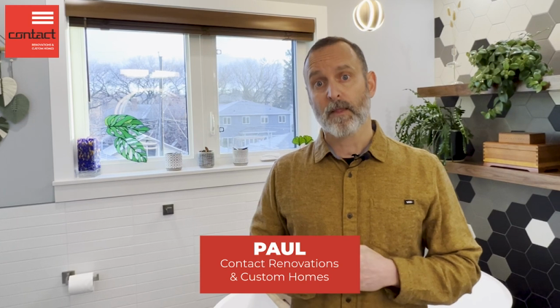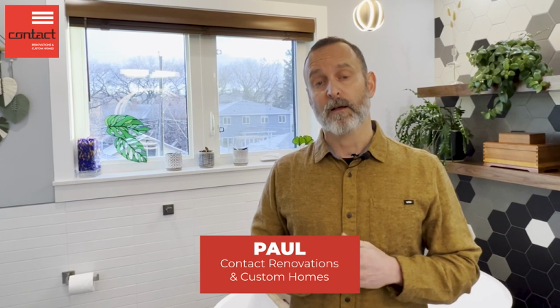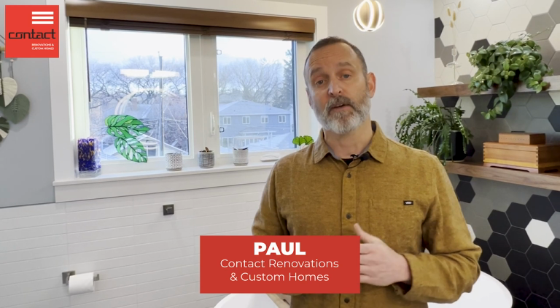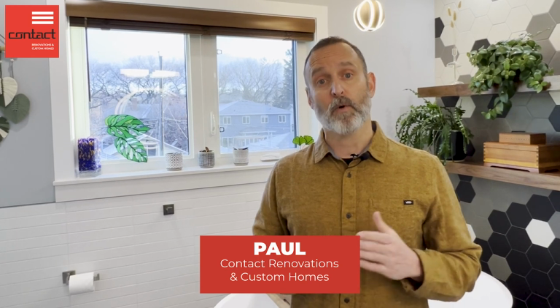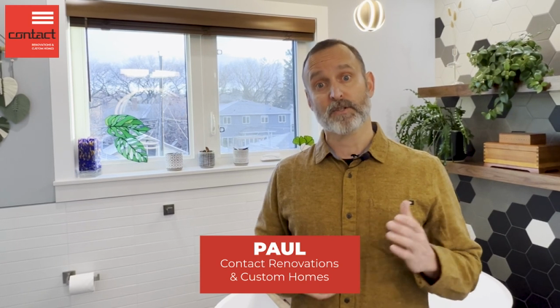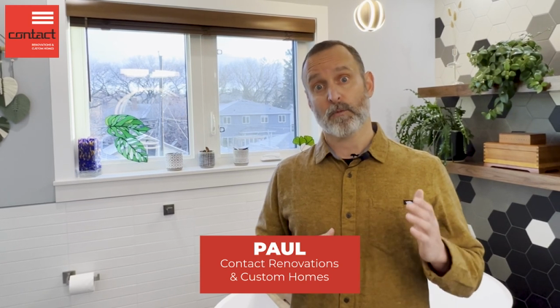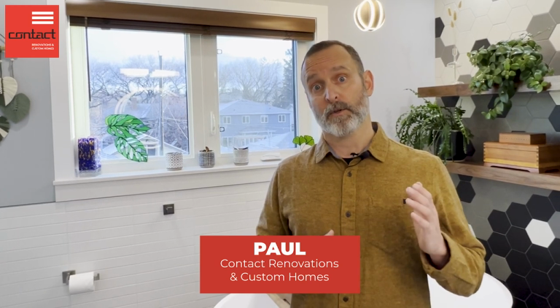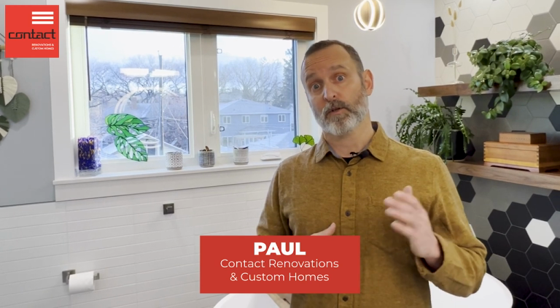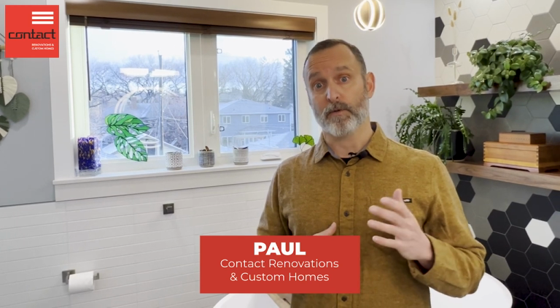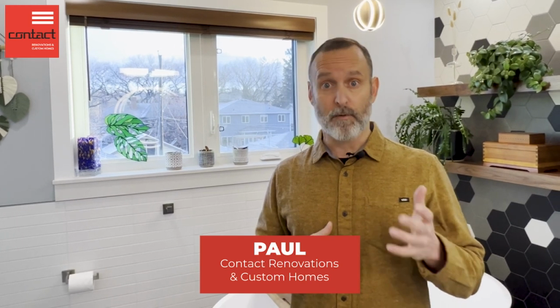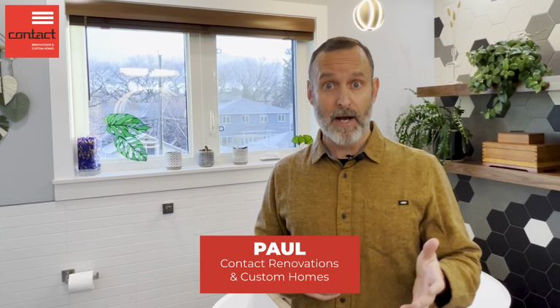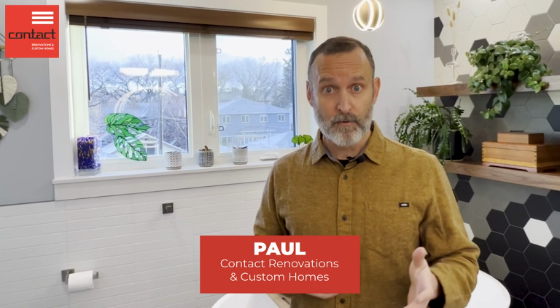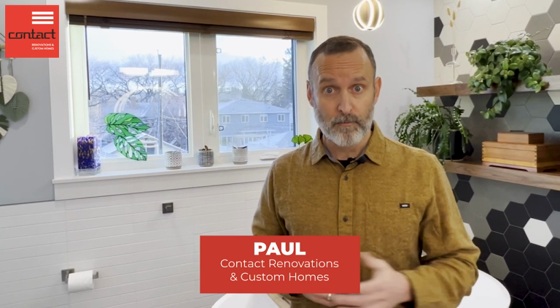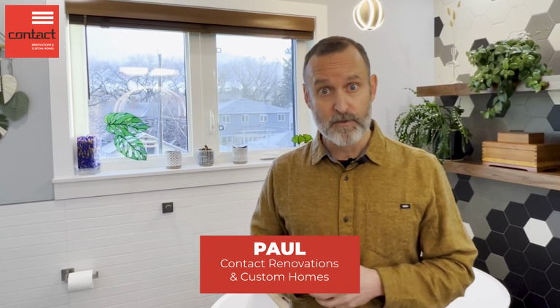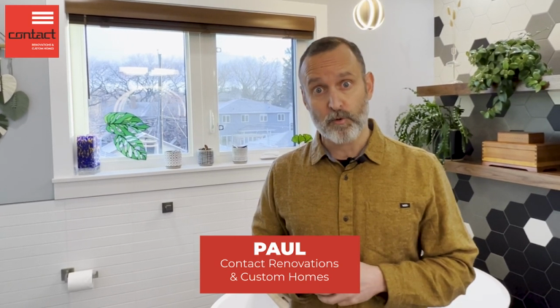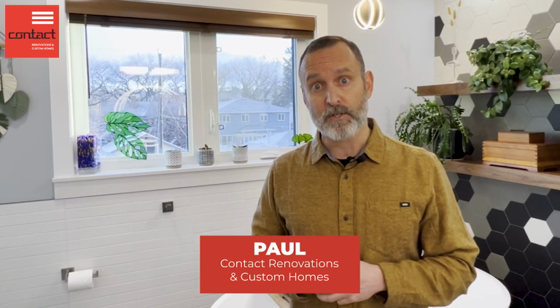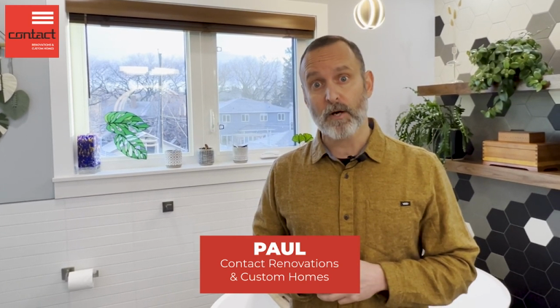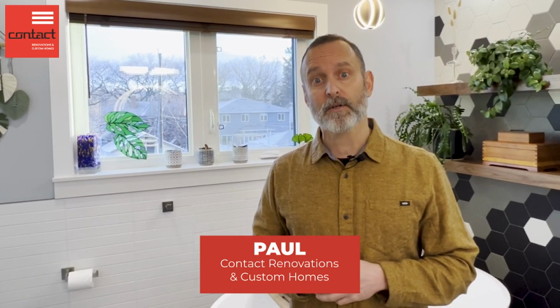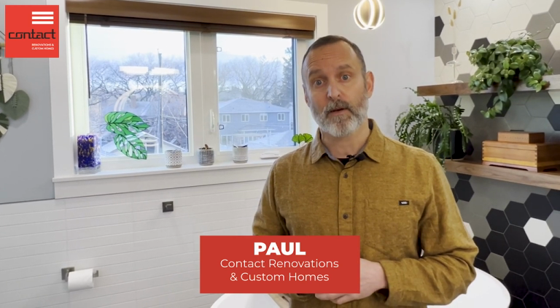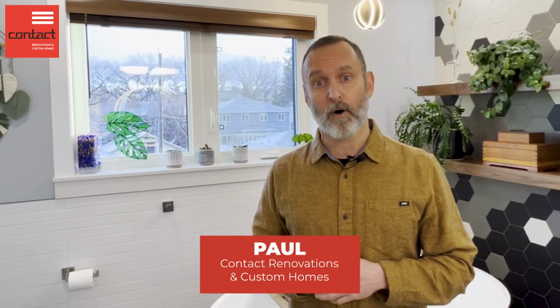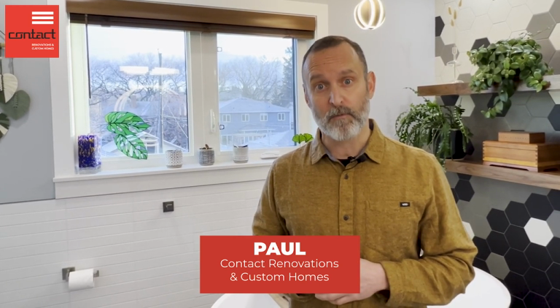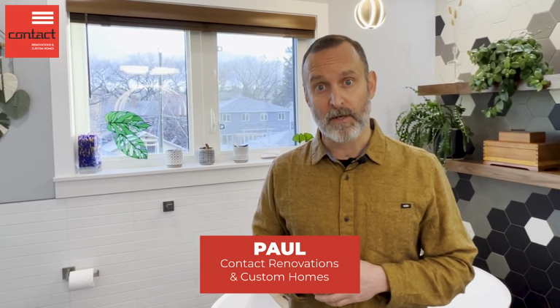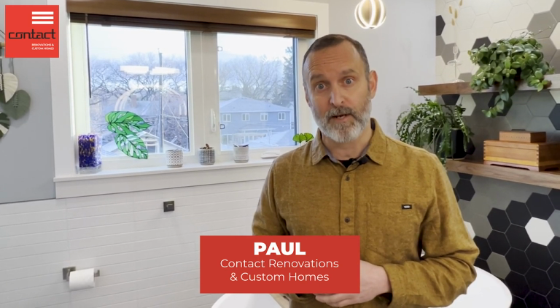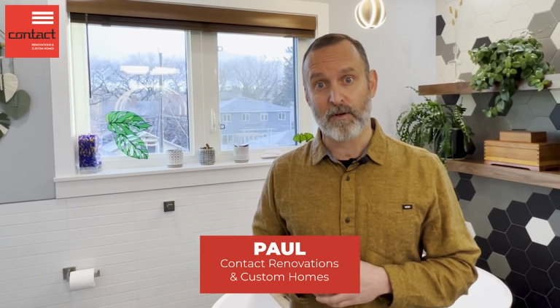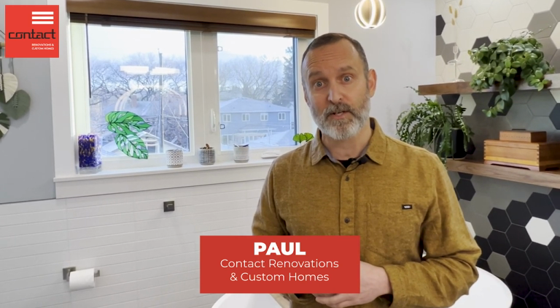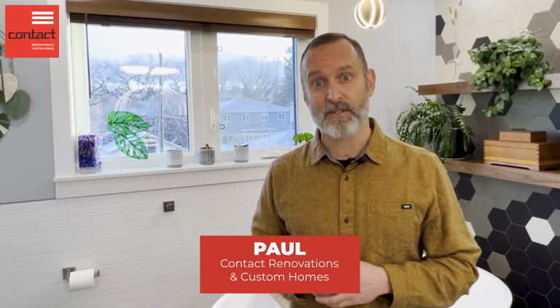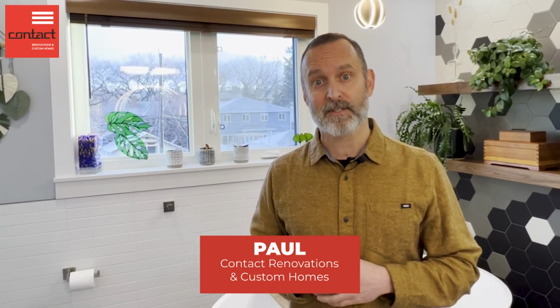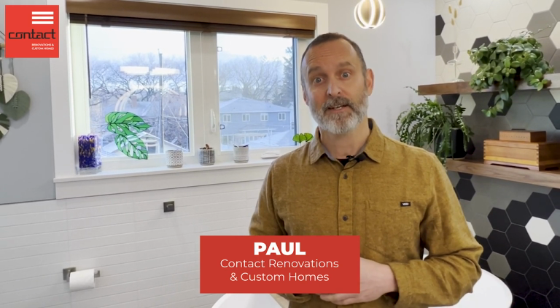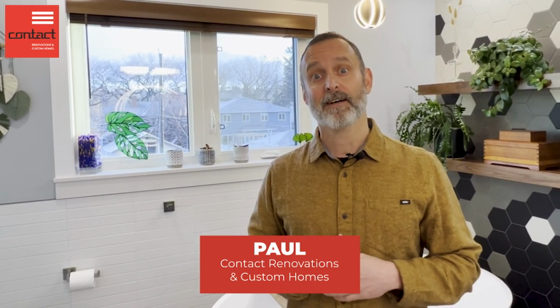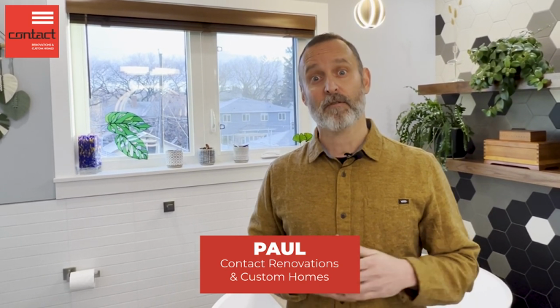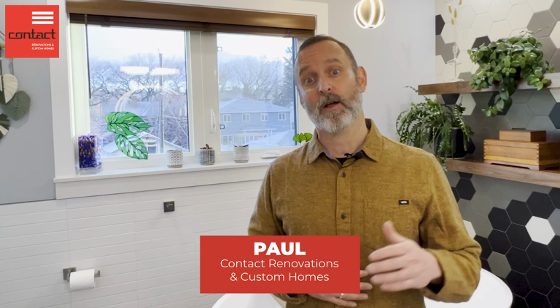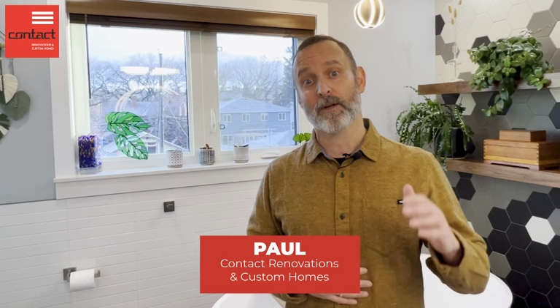If you have questions about what to do with your bathroom, please do reach out. I'm Paul from Contact Renovations. Have a great one.